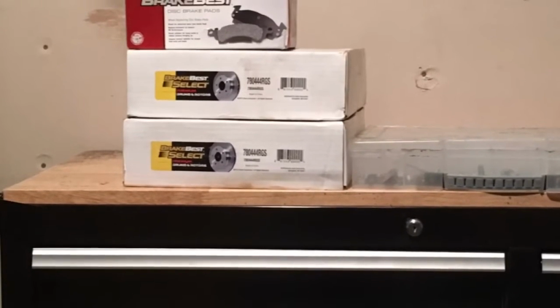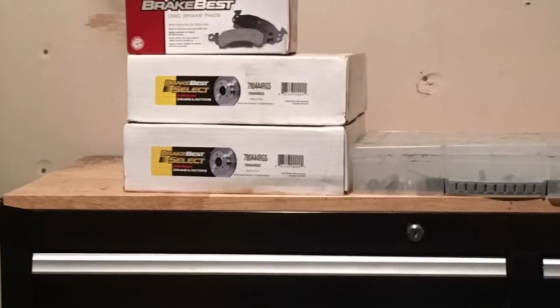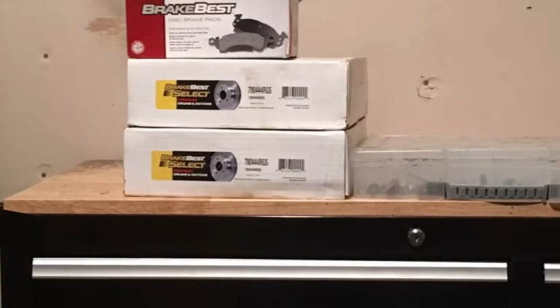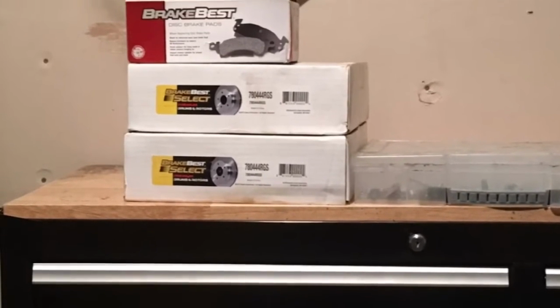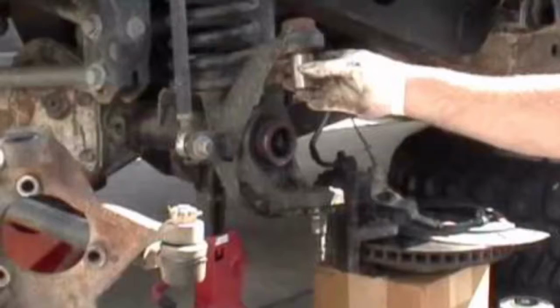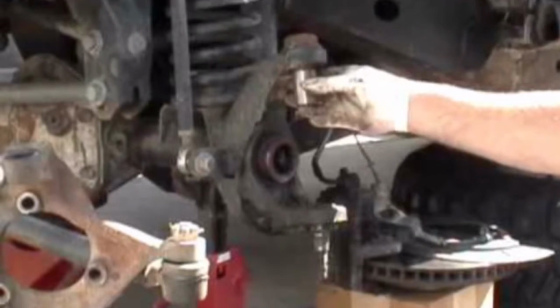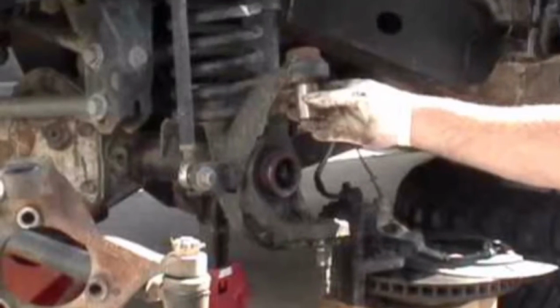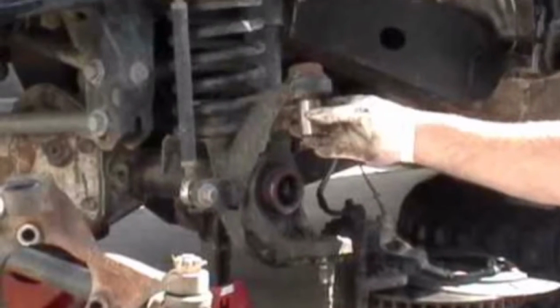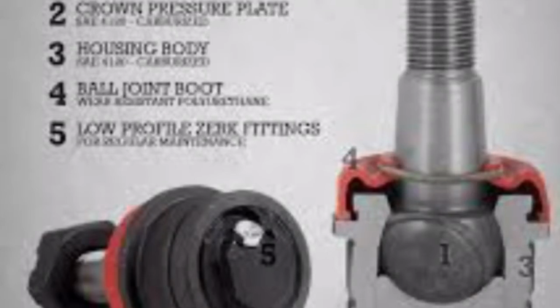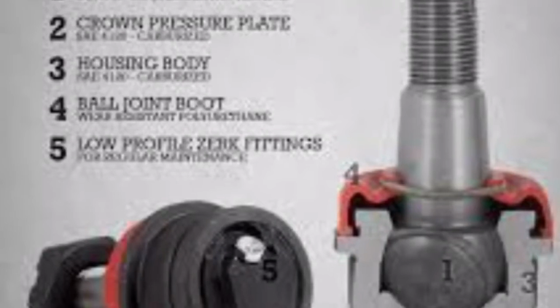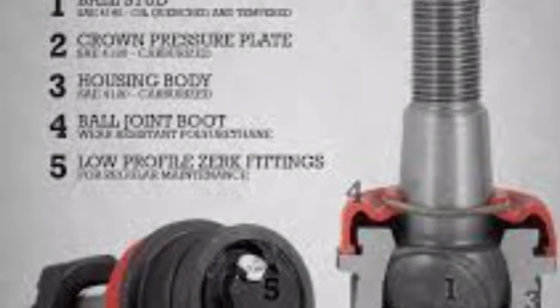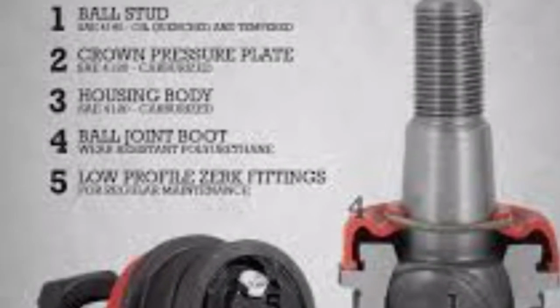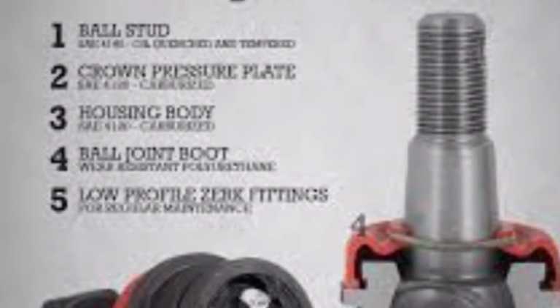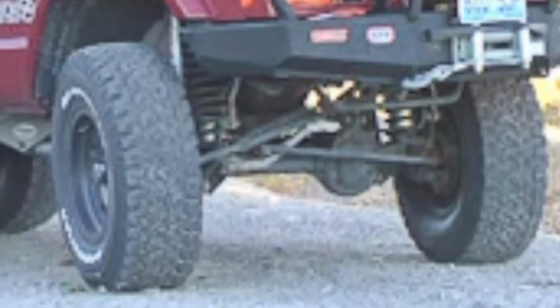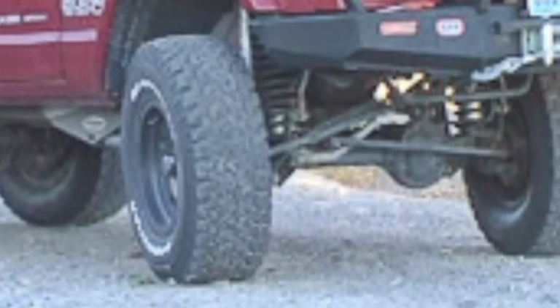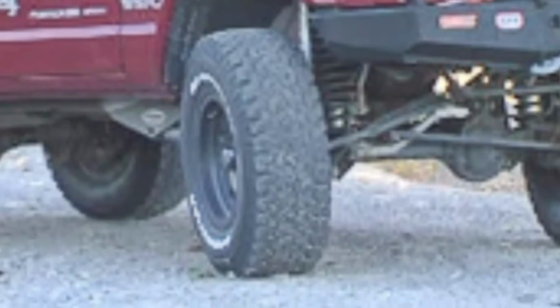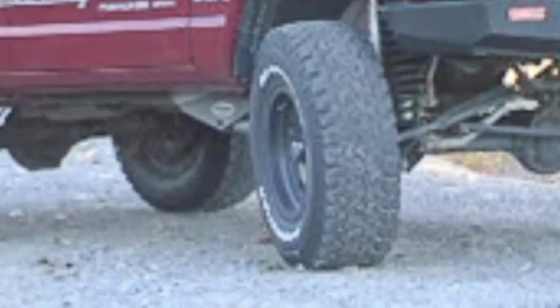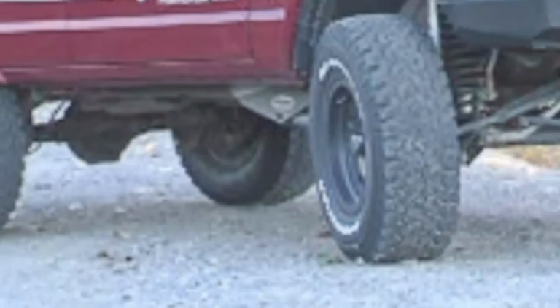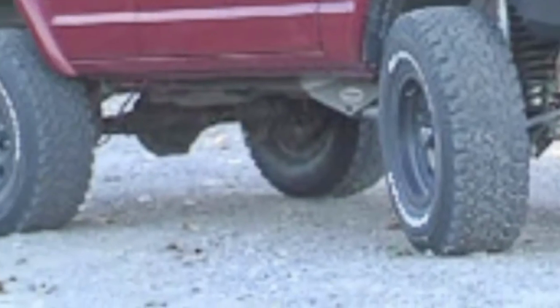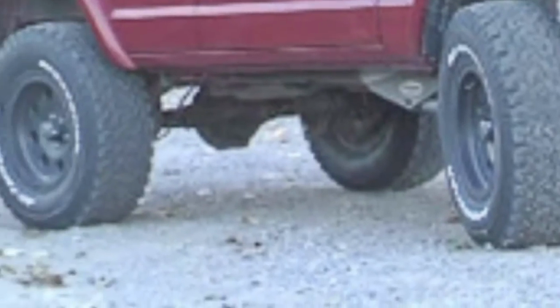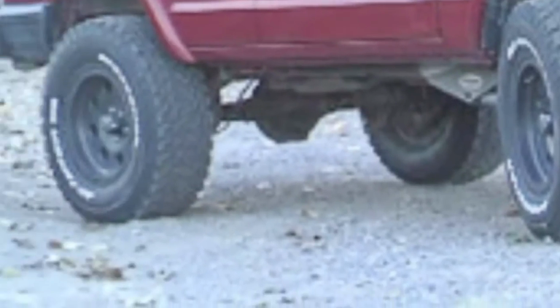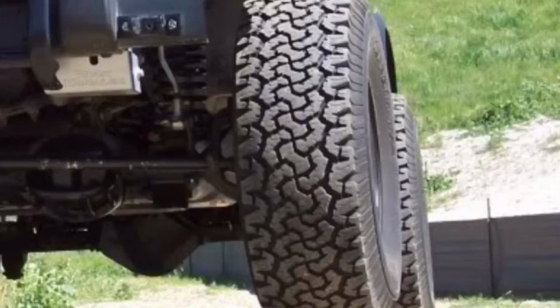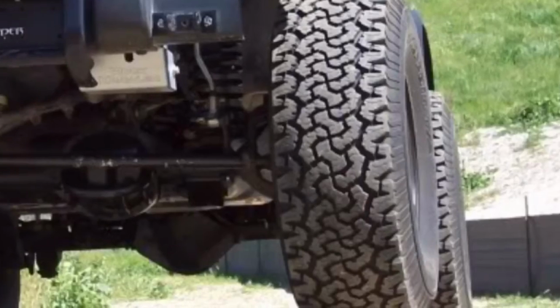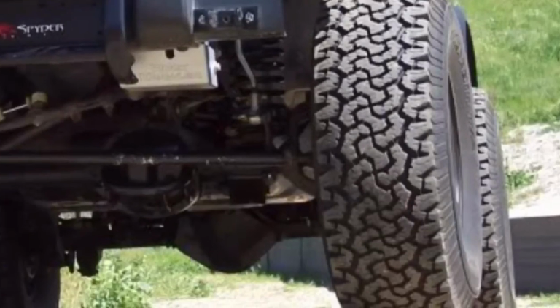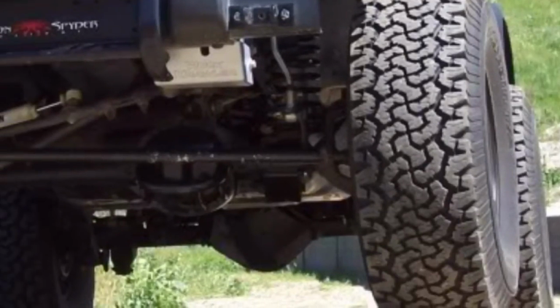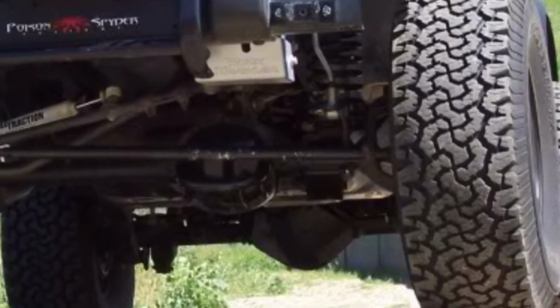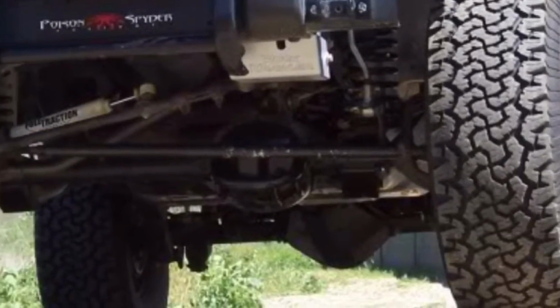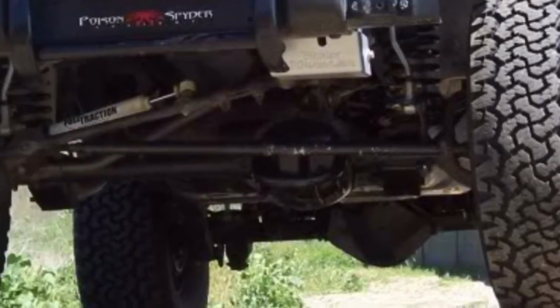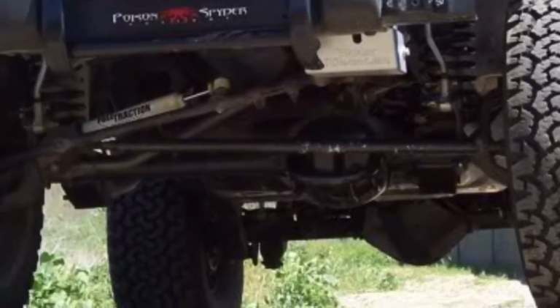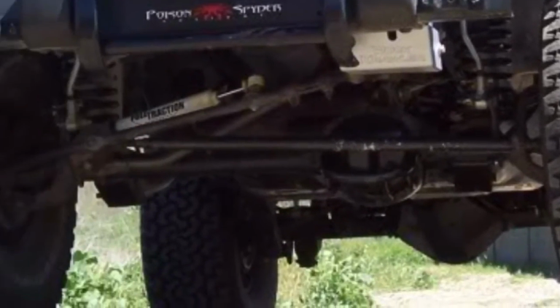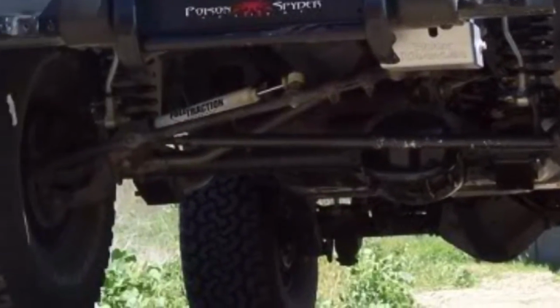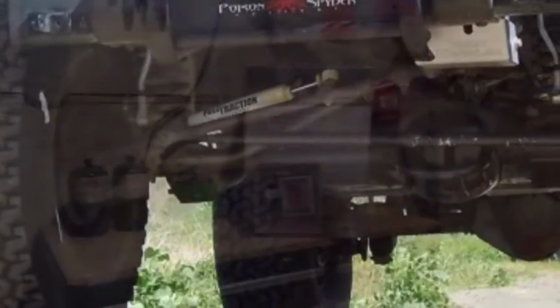Brakes right here, I got ball joints upper and lower. I'm going to mount tires on some wheels, slap them on — 33 12 and a halfs.